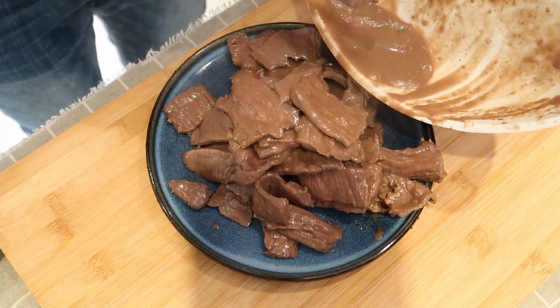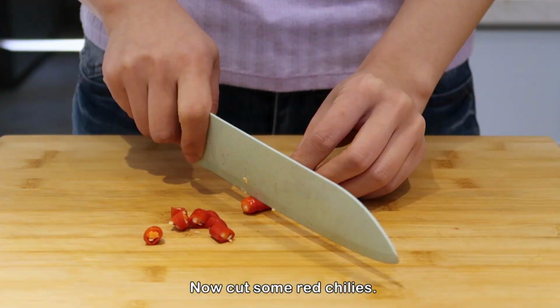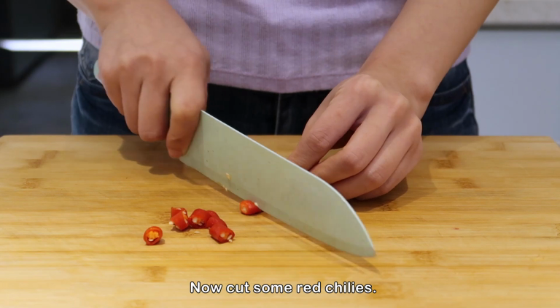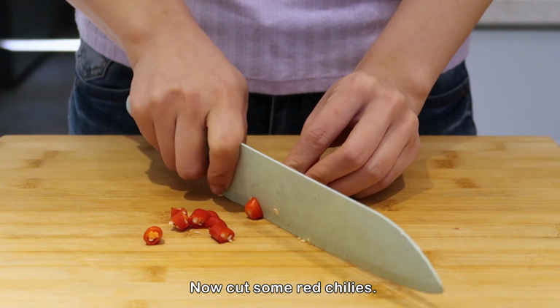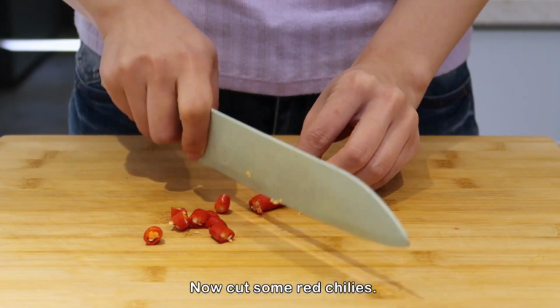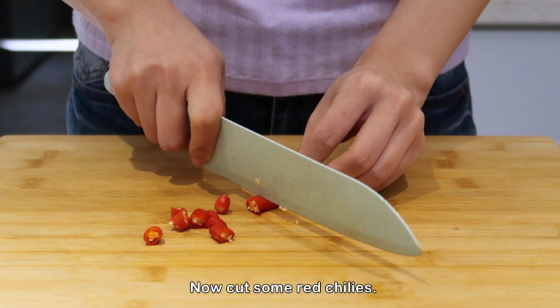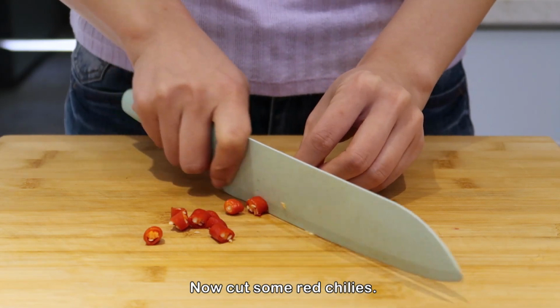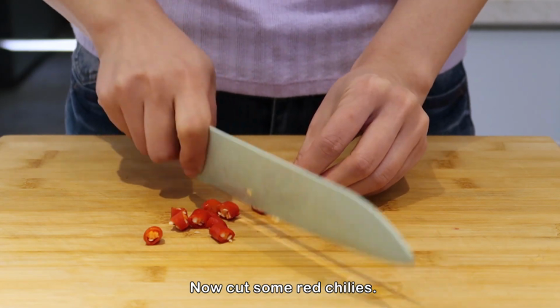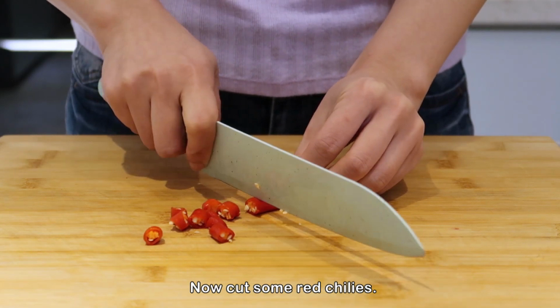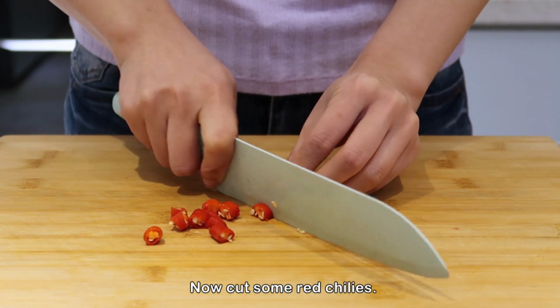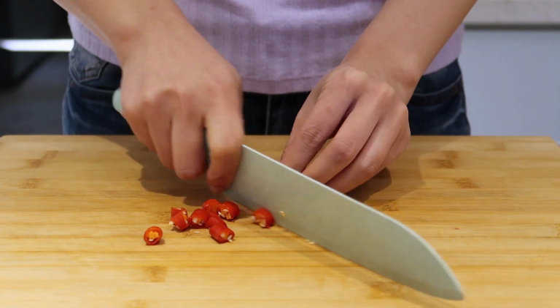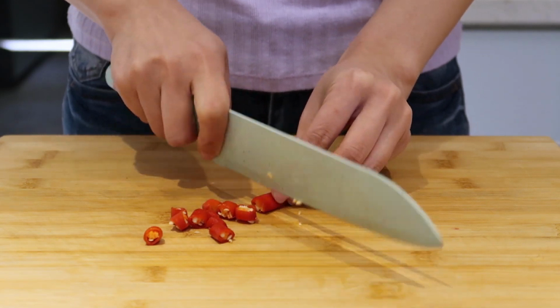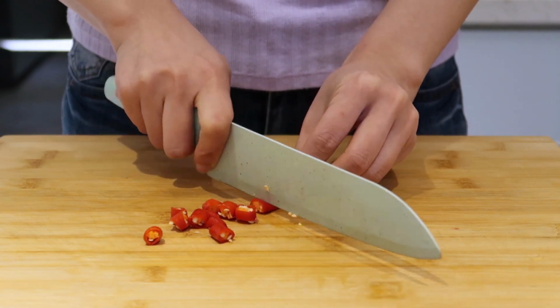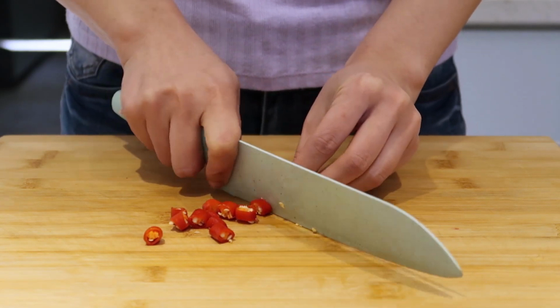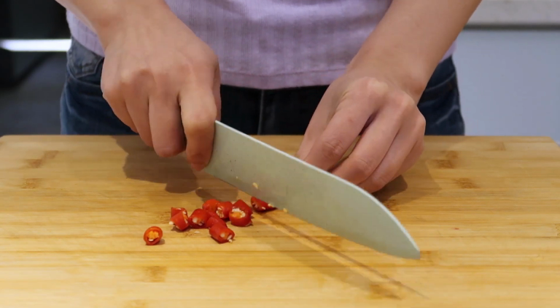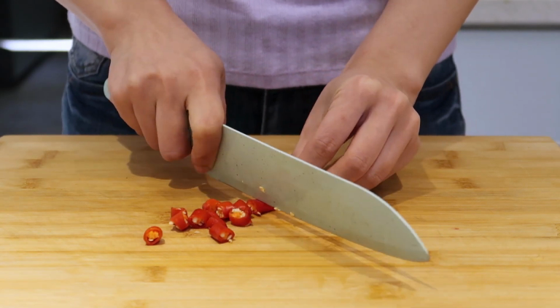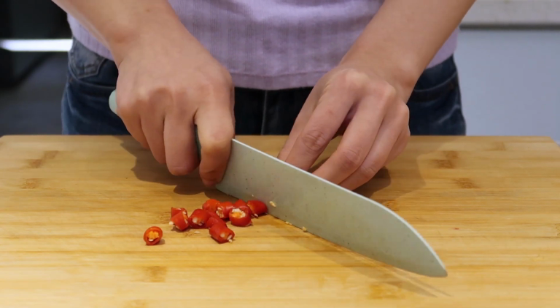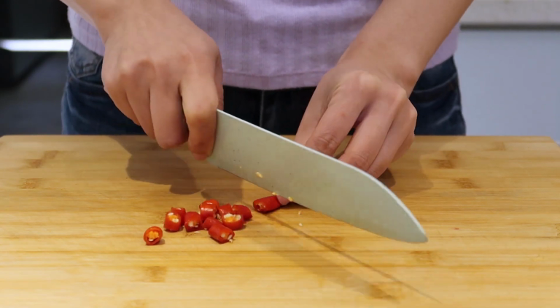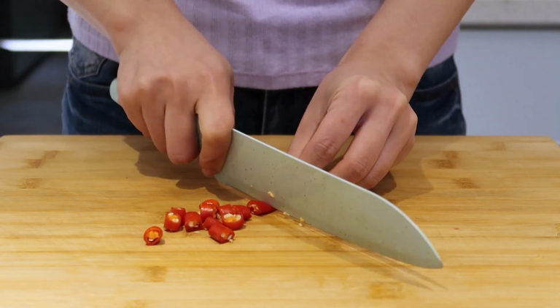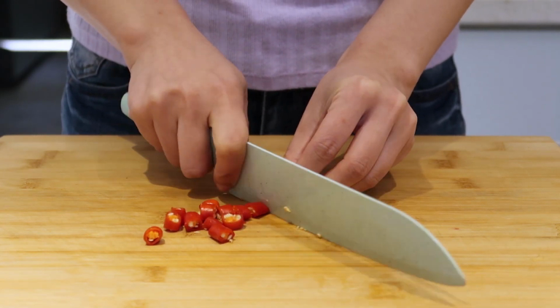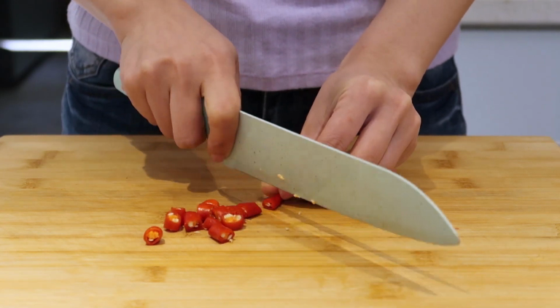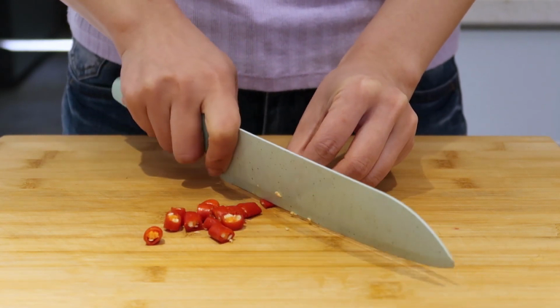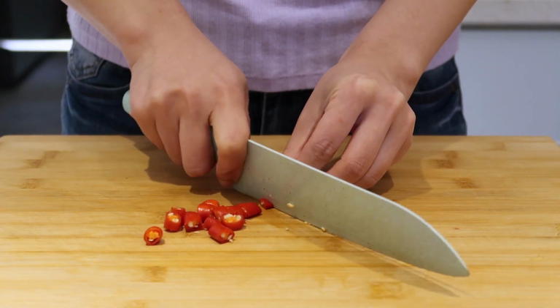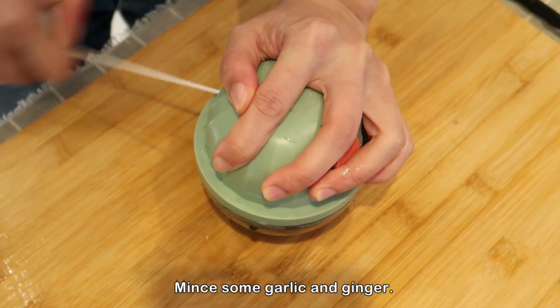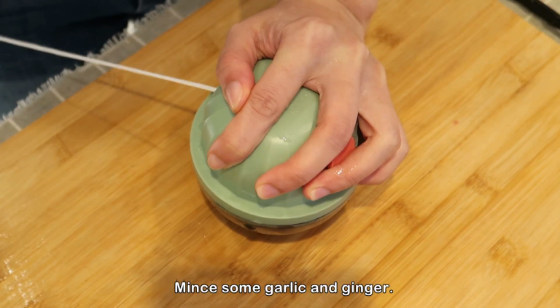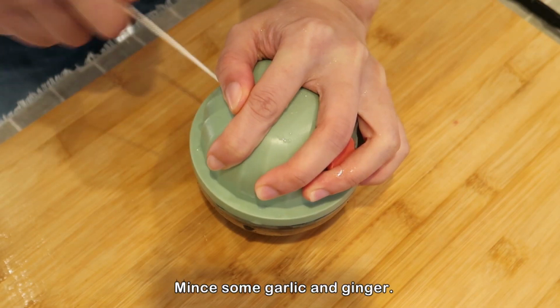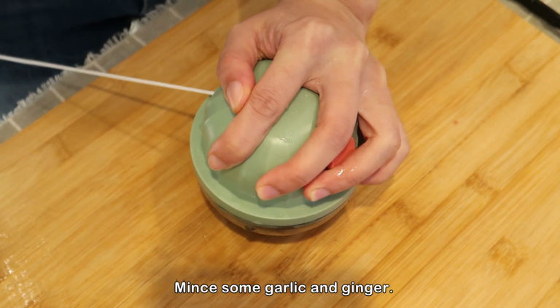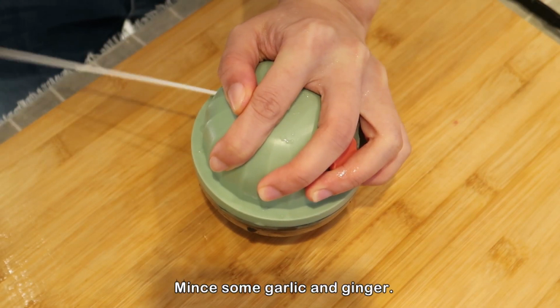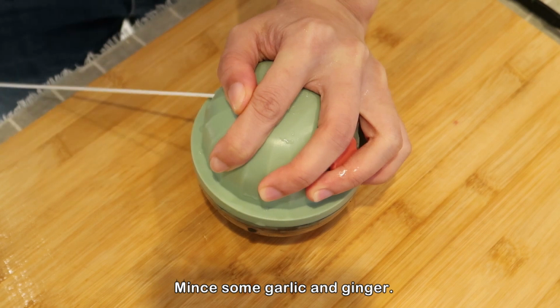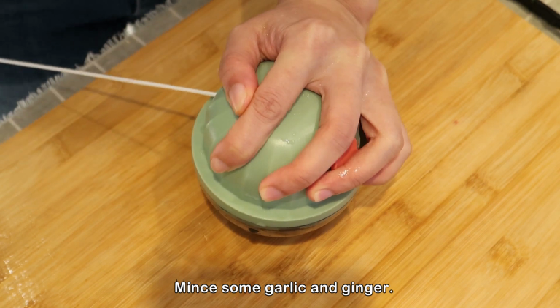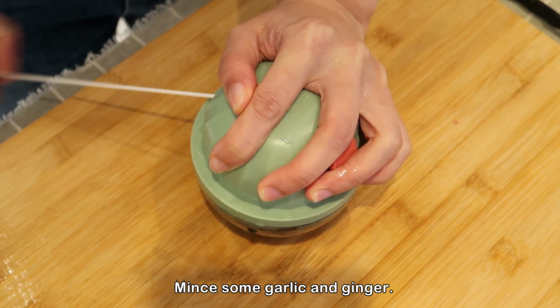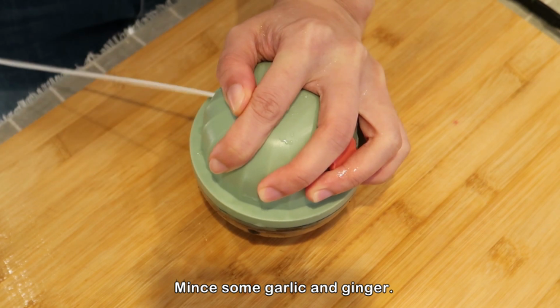Now cut some red chilies. Mince some garlic and ginger.